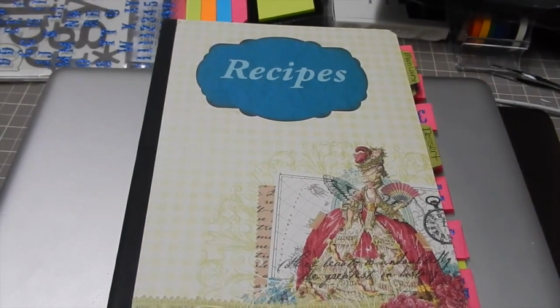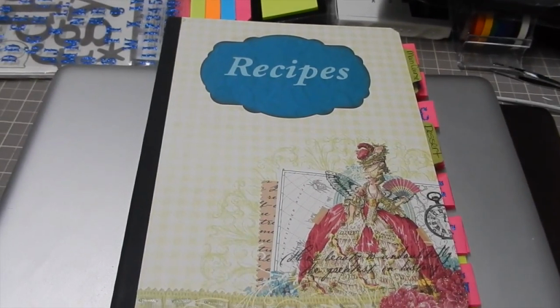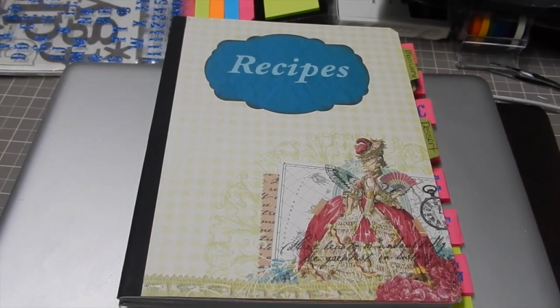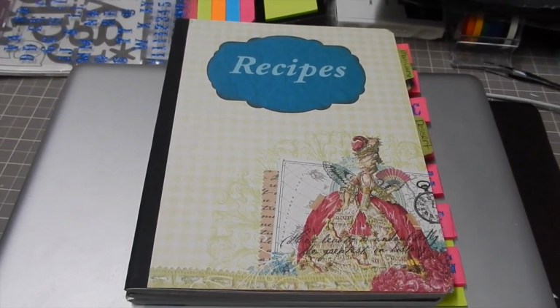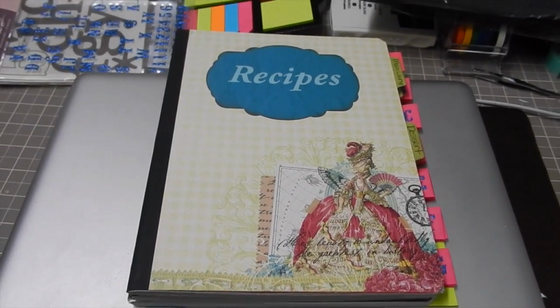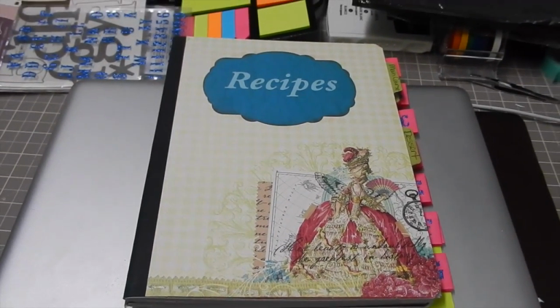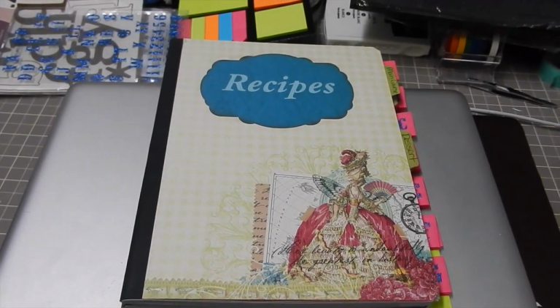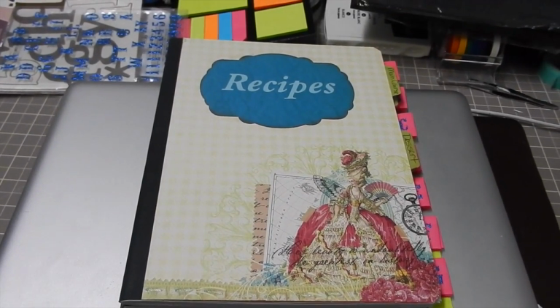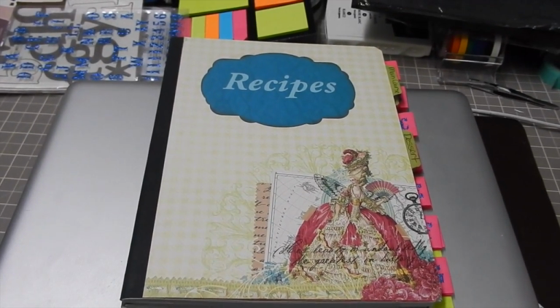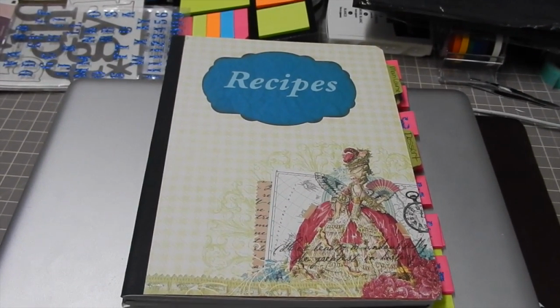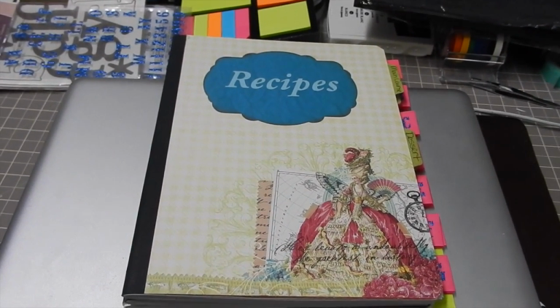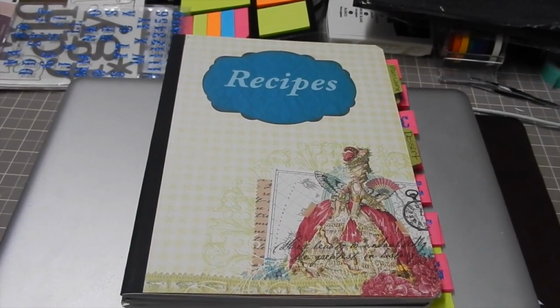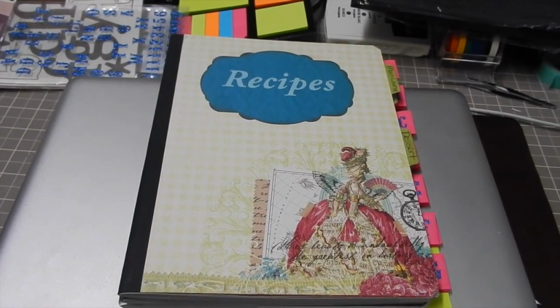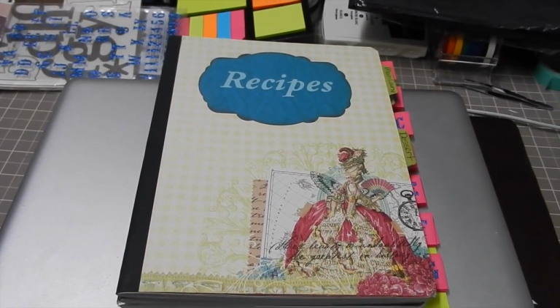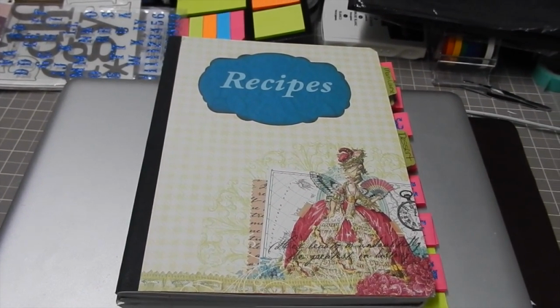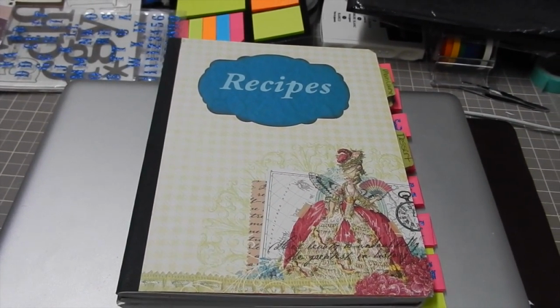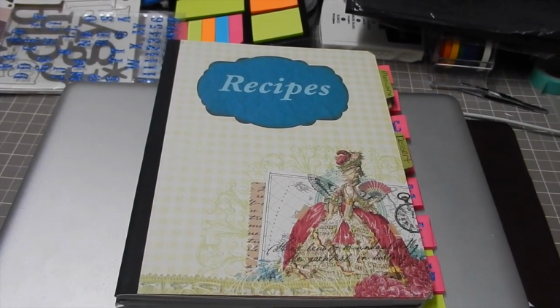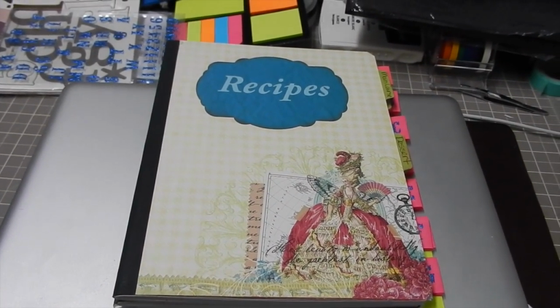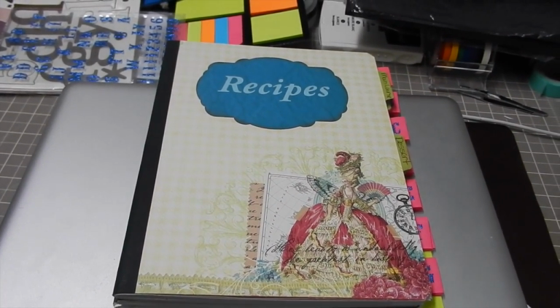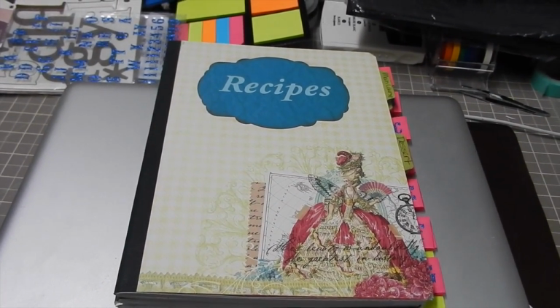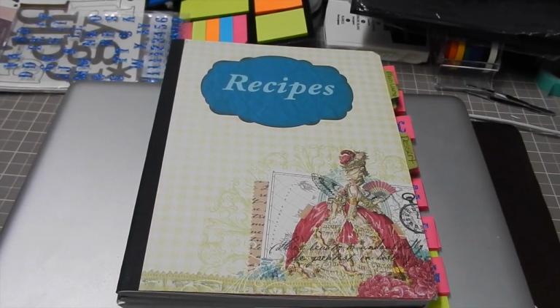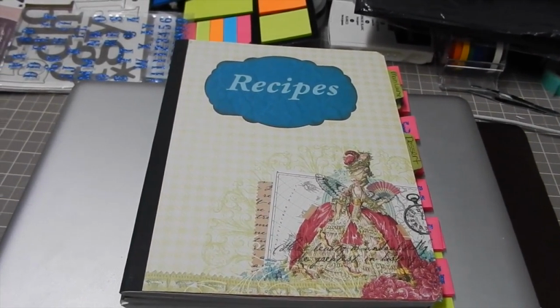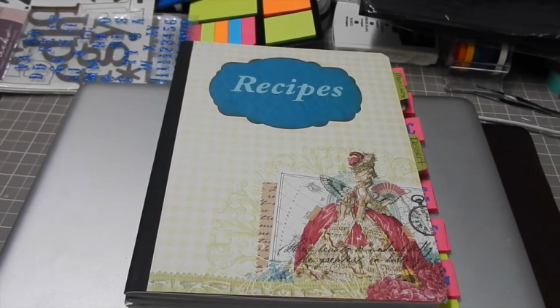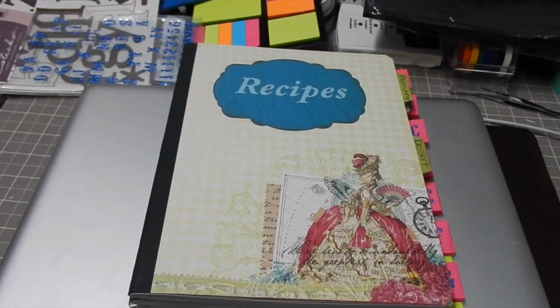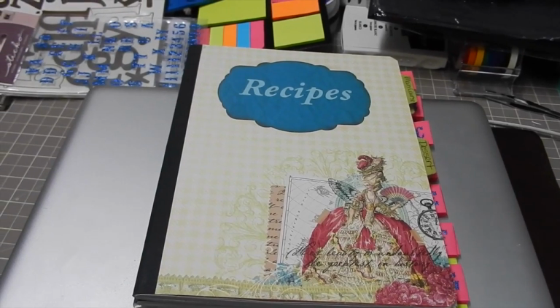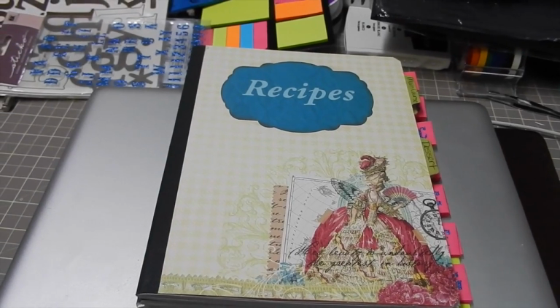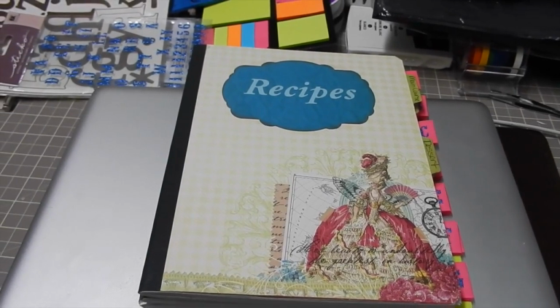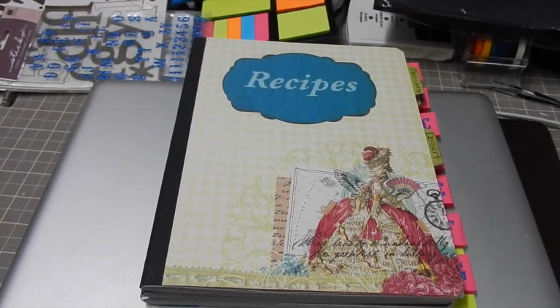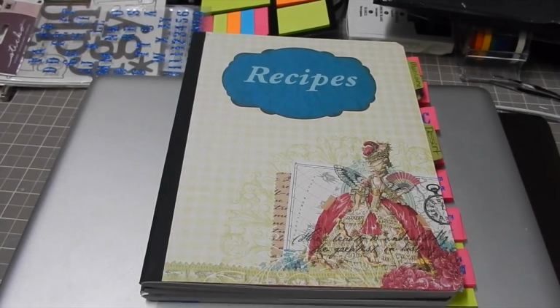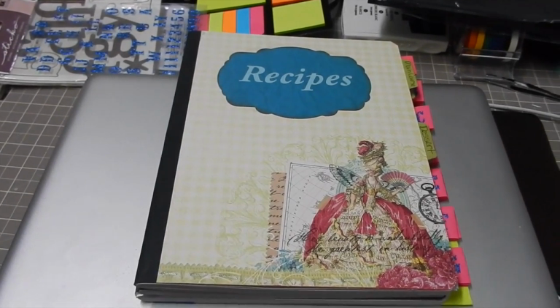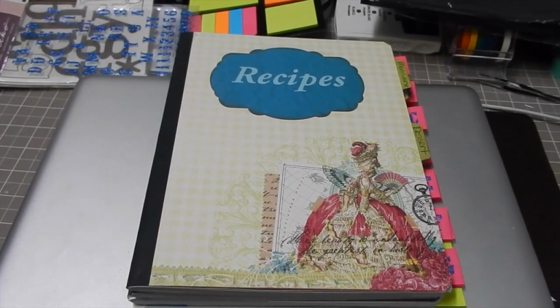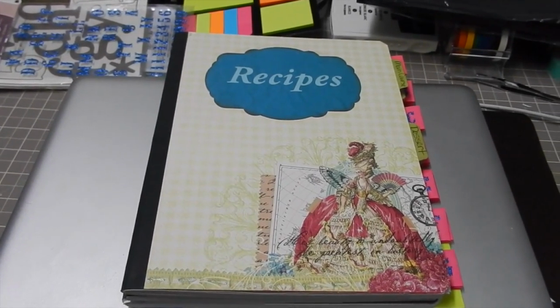Hi everybody! It's Mercy and I'm back again with another video. This one's just to show you what I made this morning.